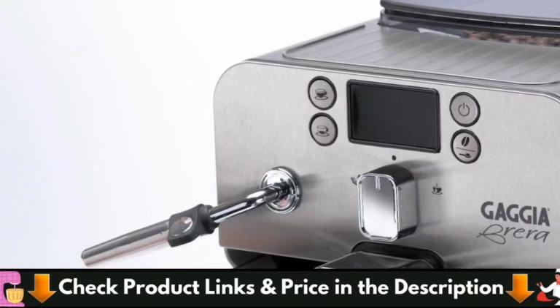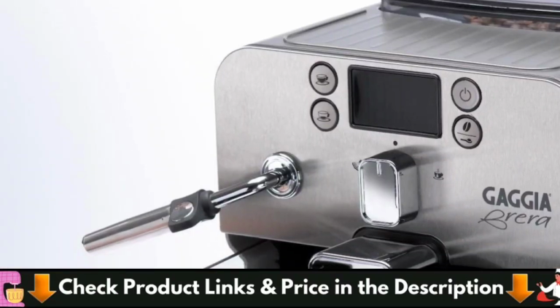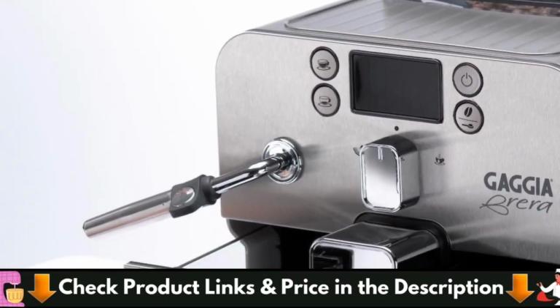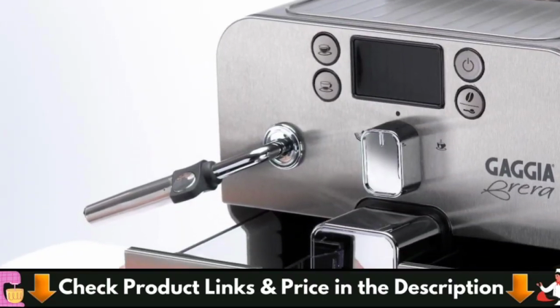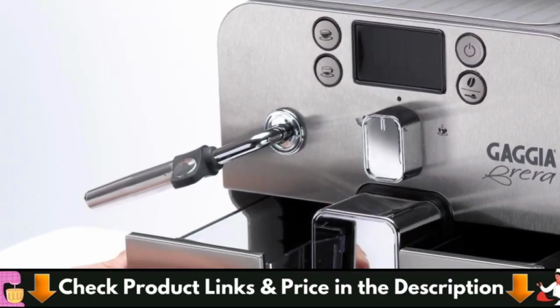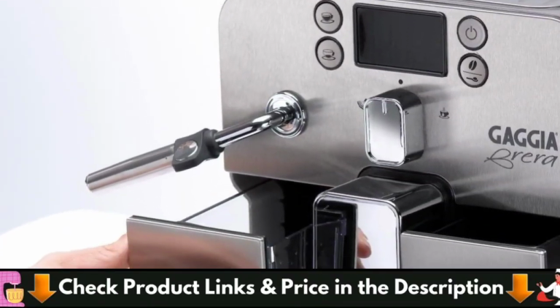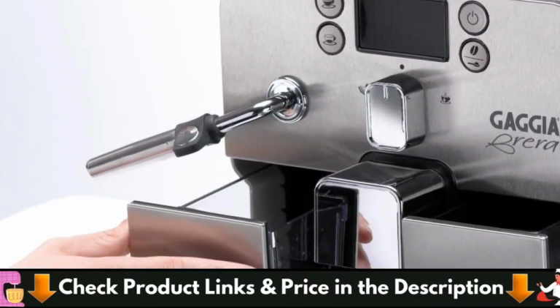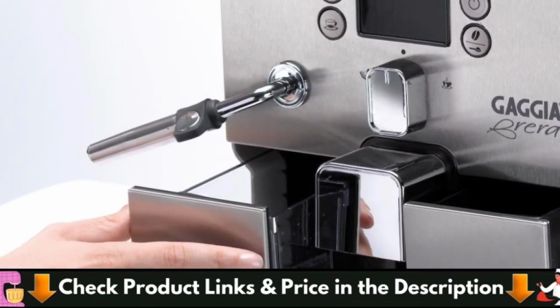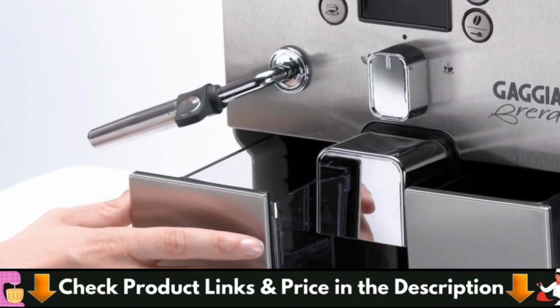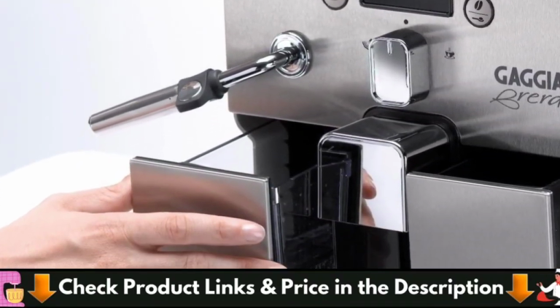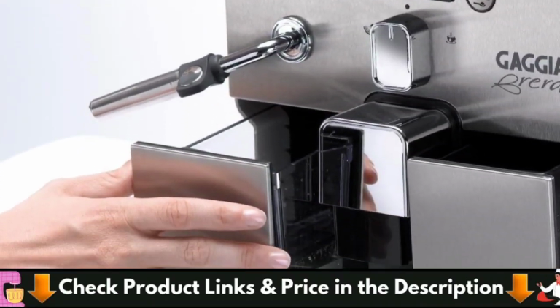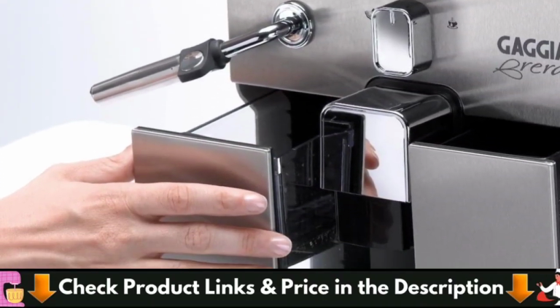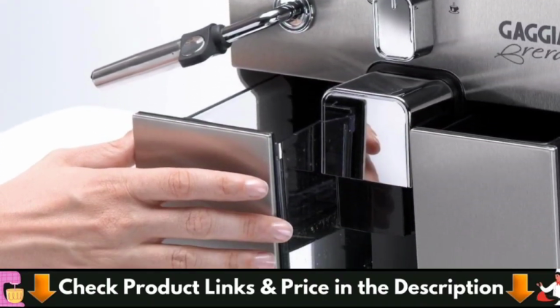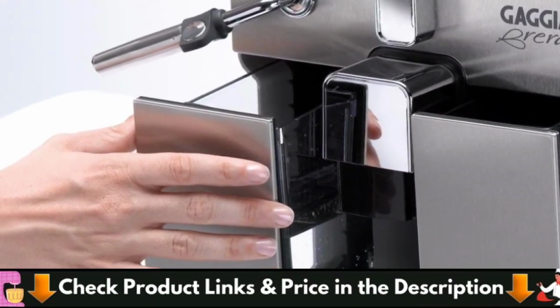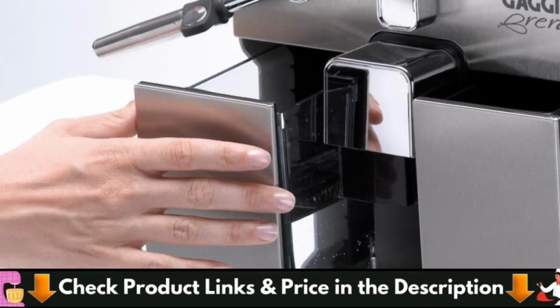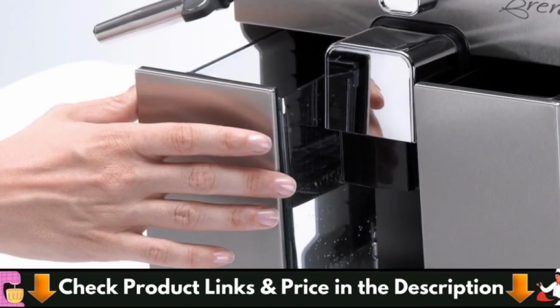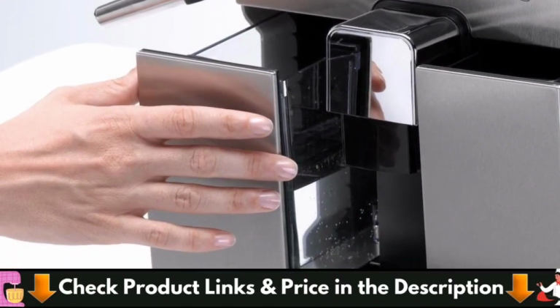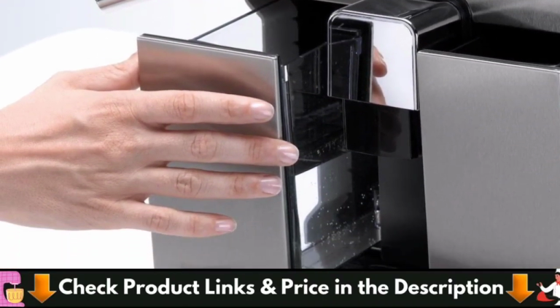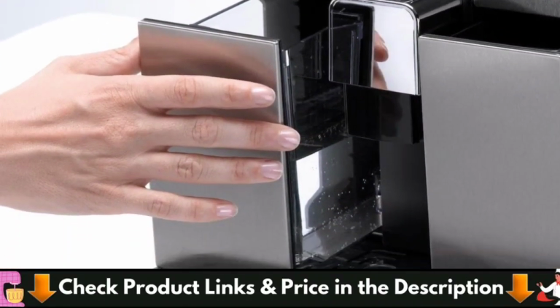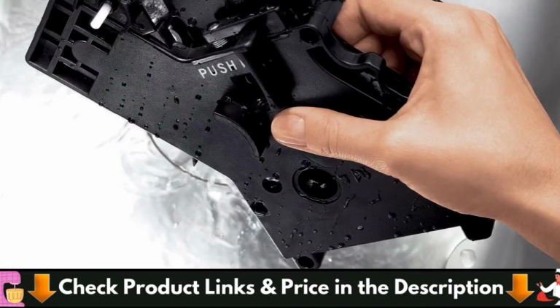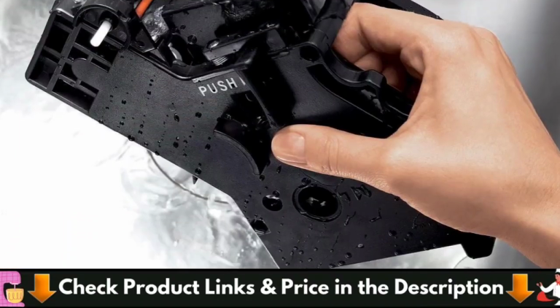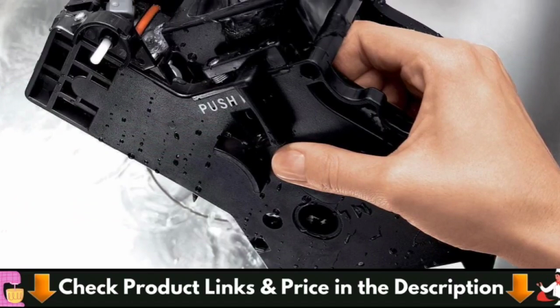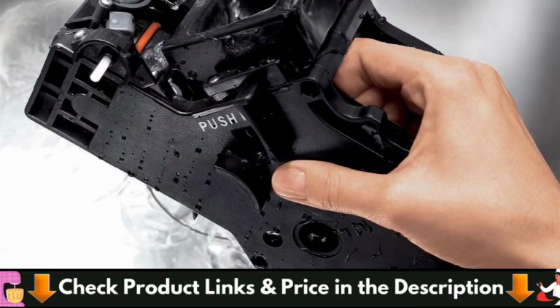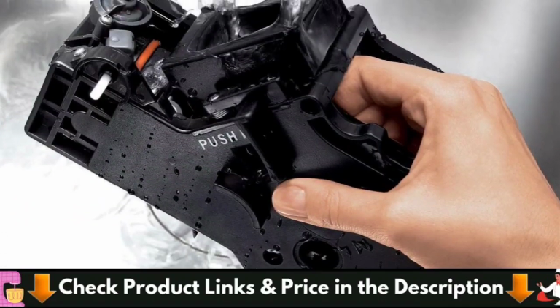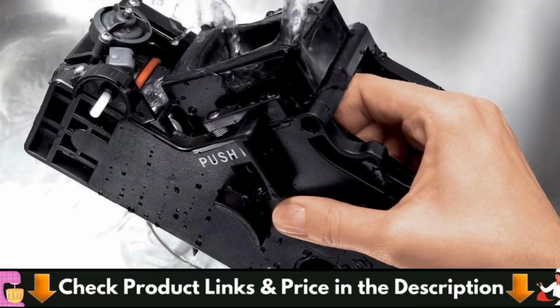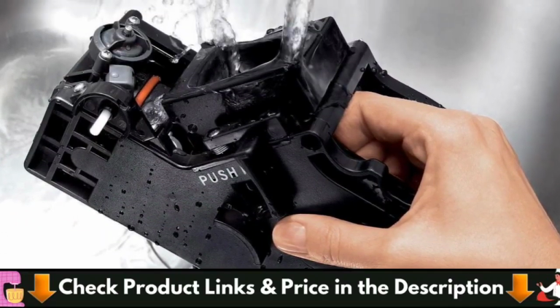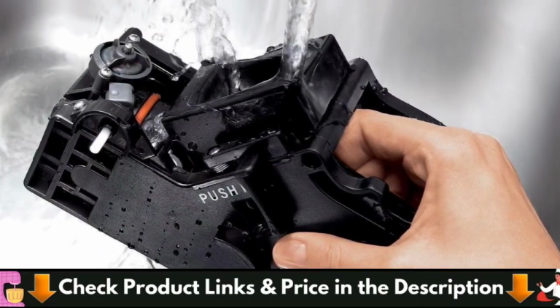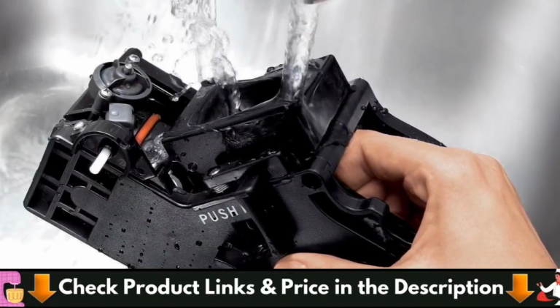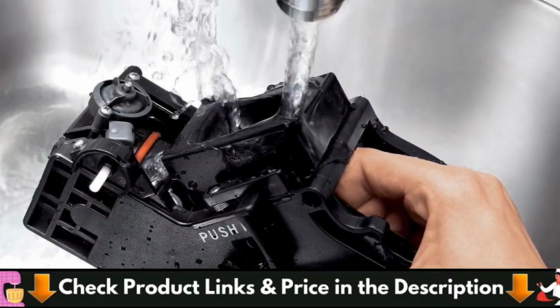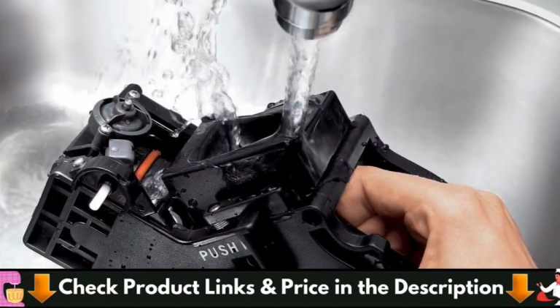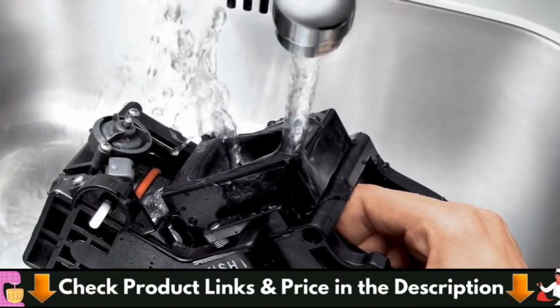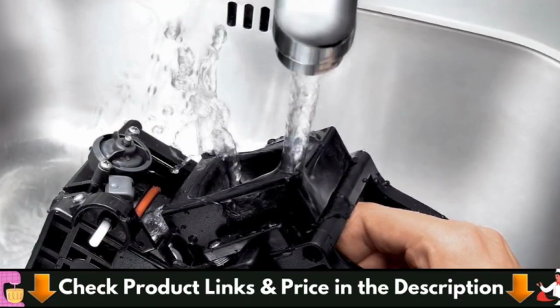The Gaja Brera proves you don't have to spend your life savings to get a solid machine that'll serve you well. For details, let's watch more.